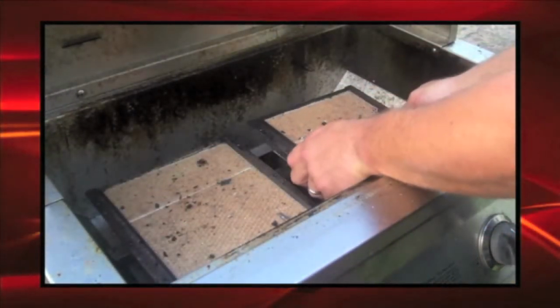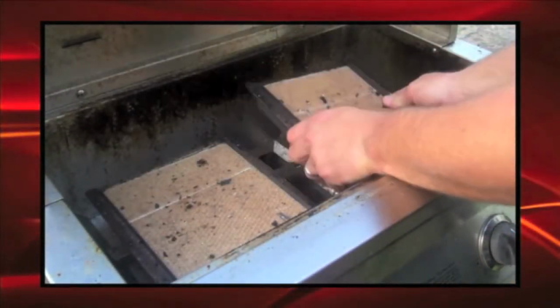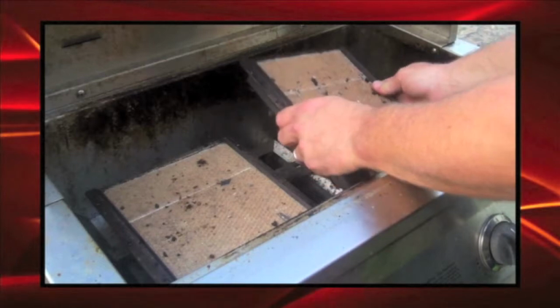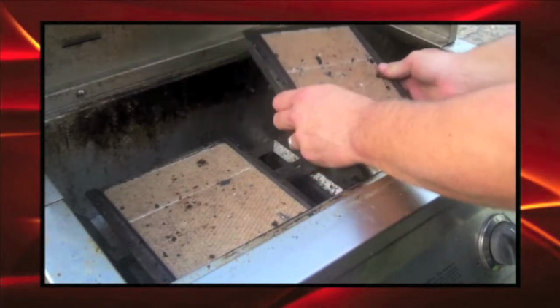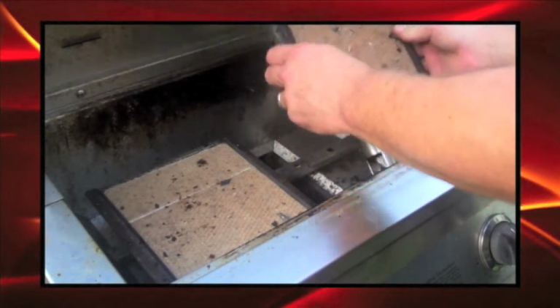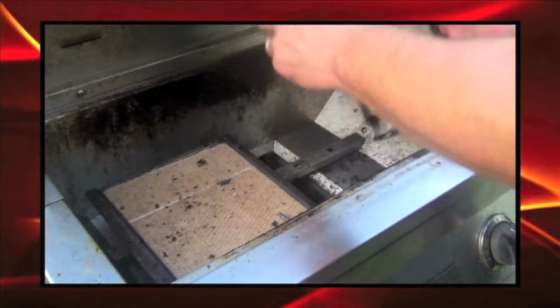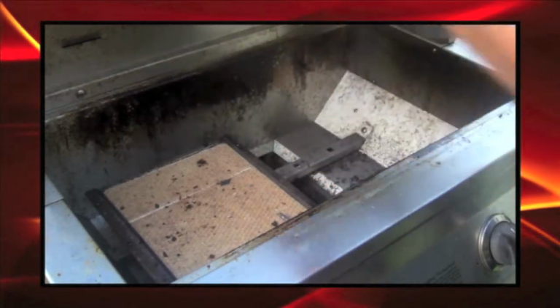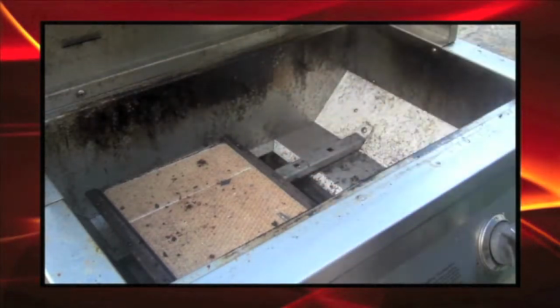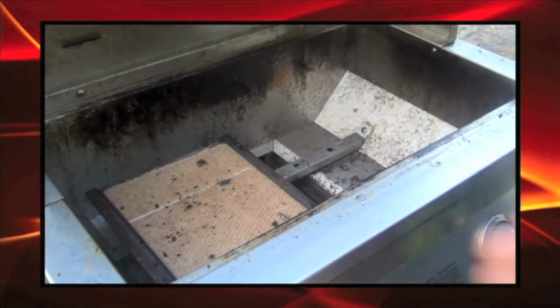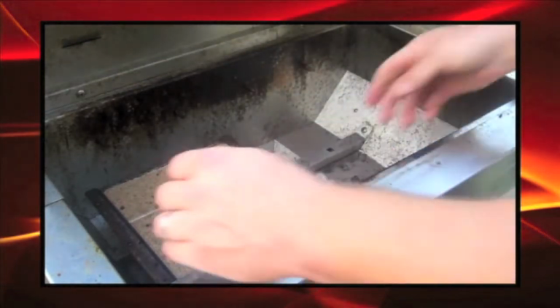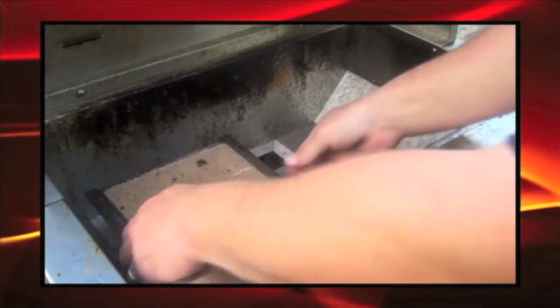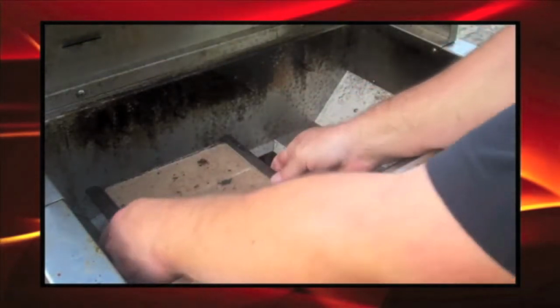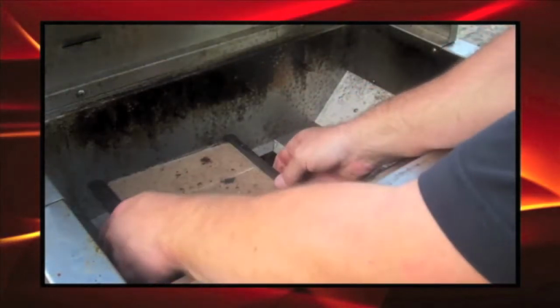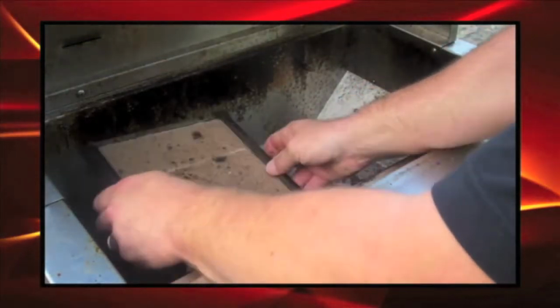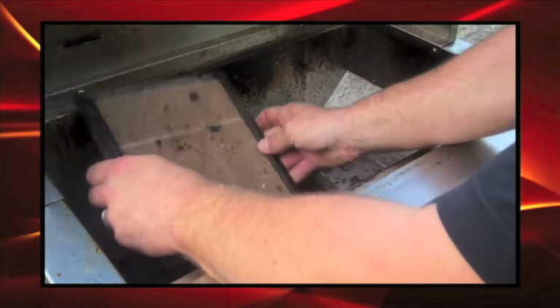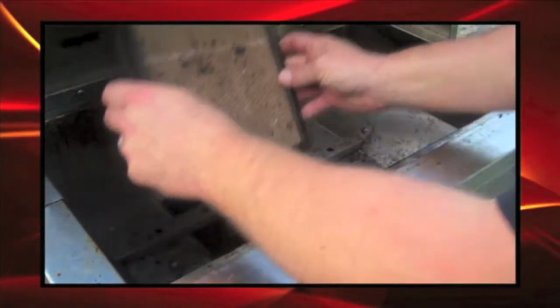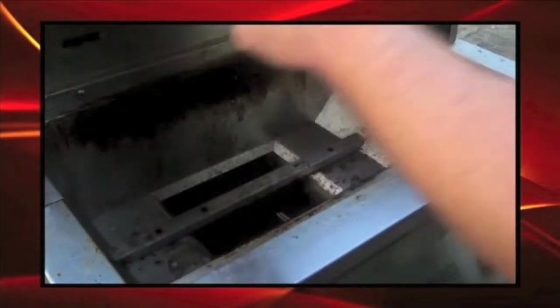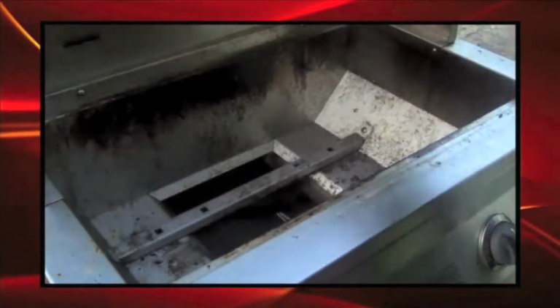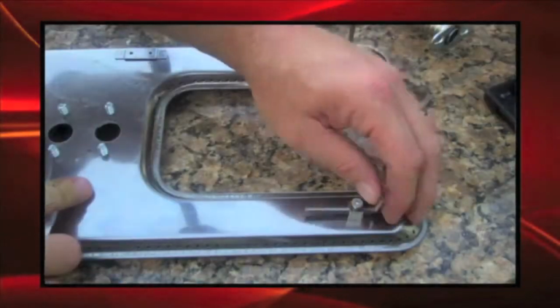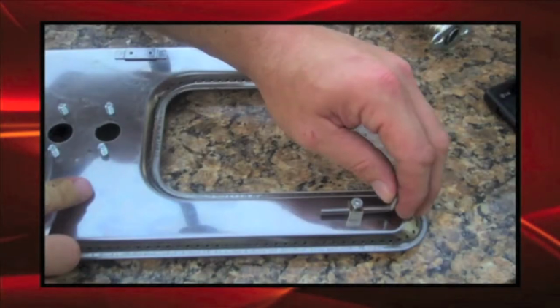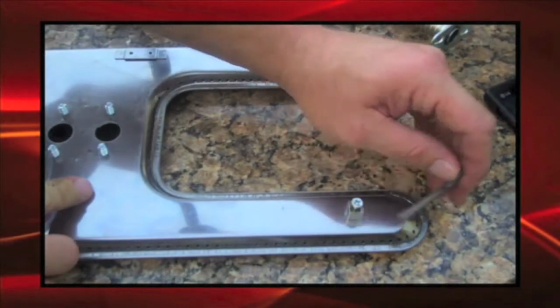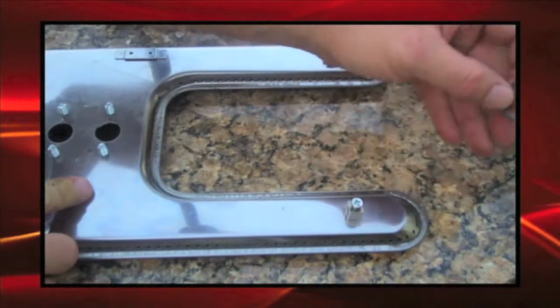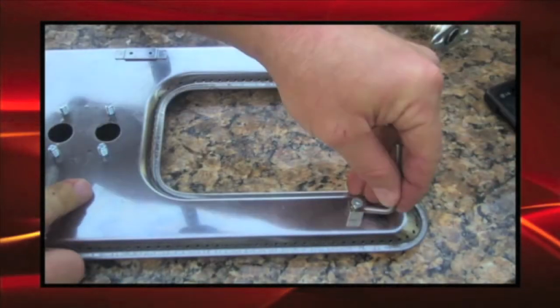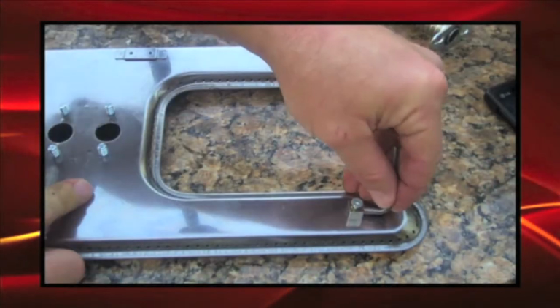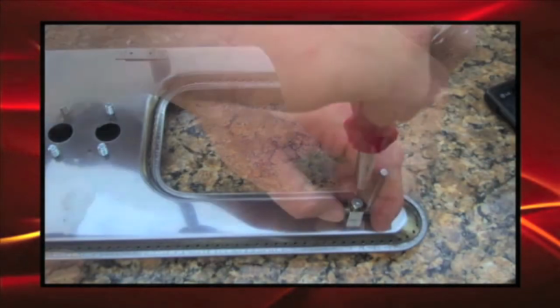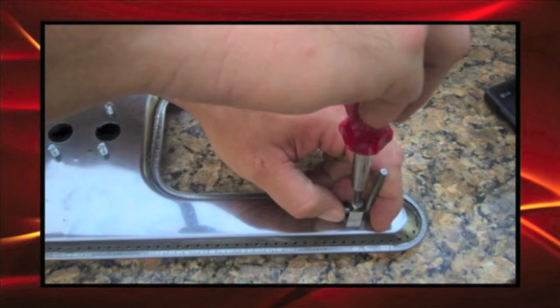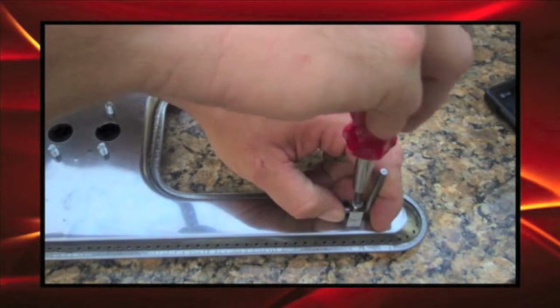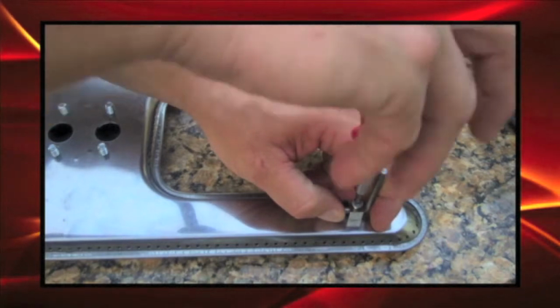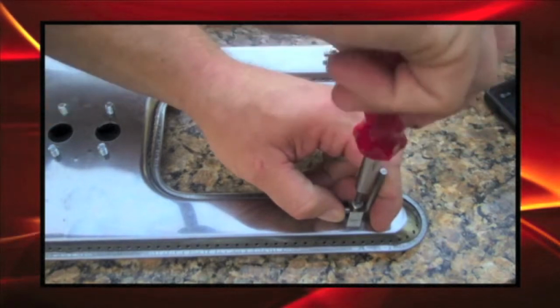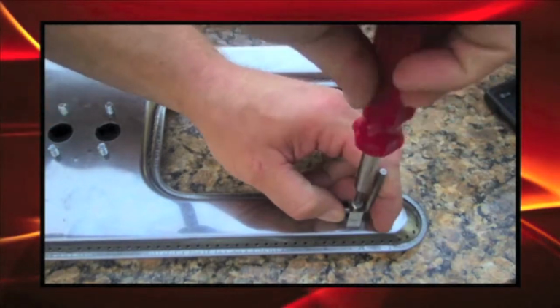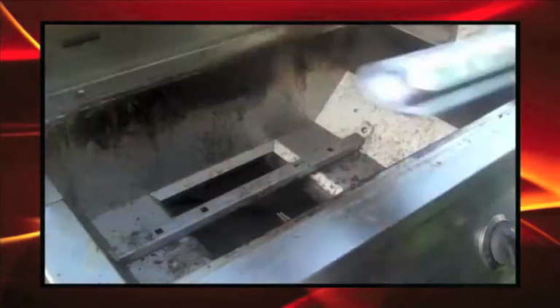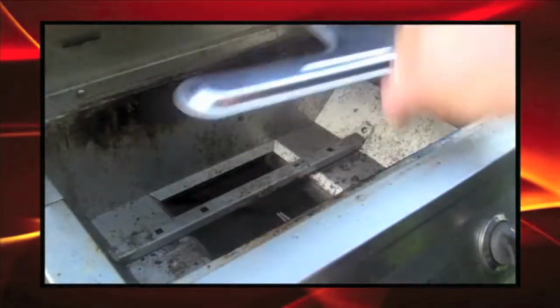We're removing these infrared burners to pretend we don't have replacements. We will improvise and we will repair the barbecue.